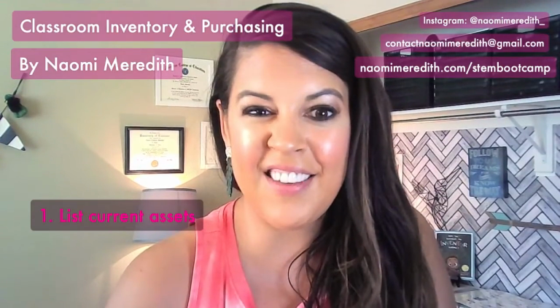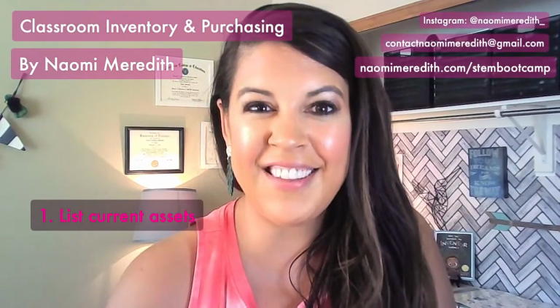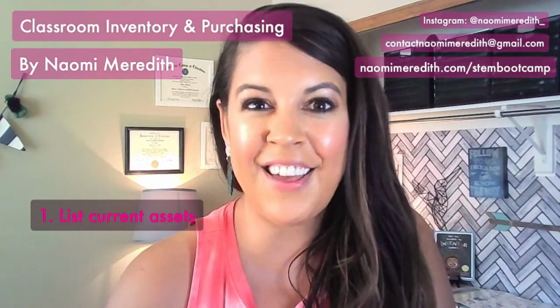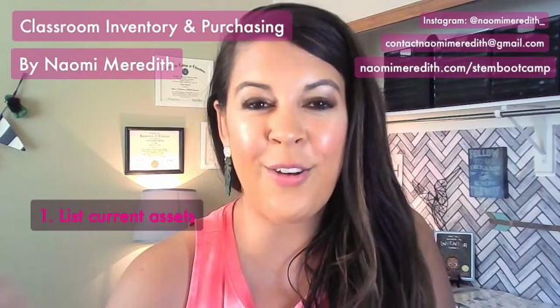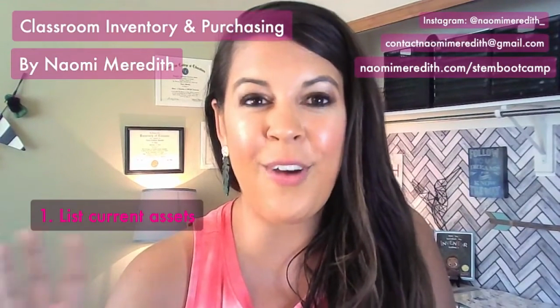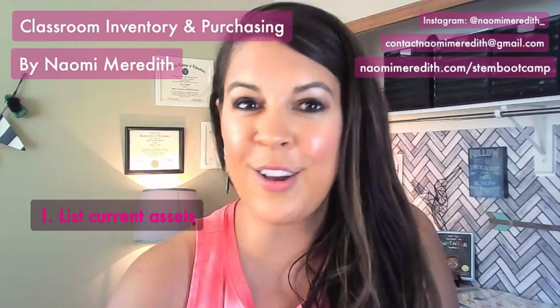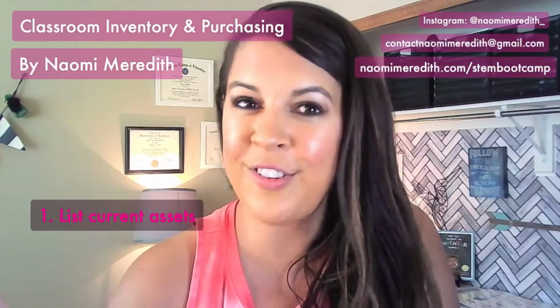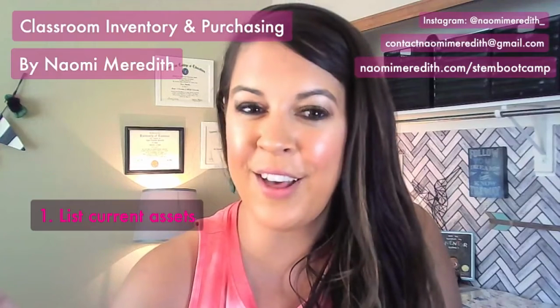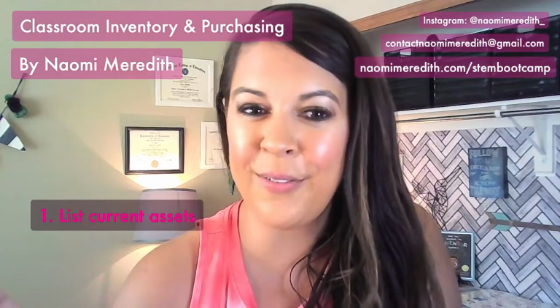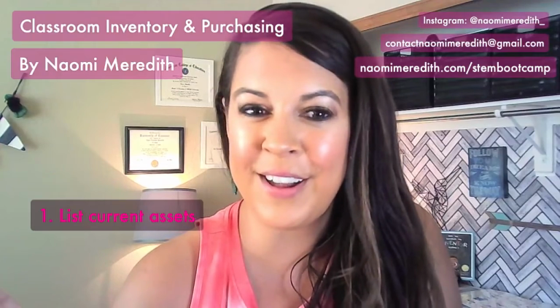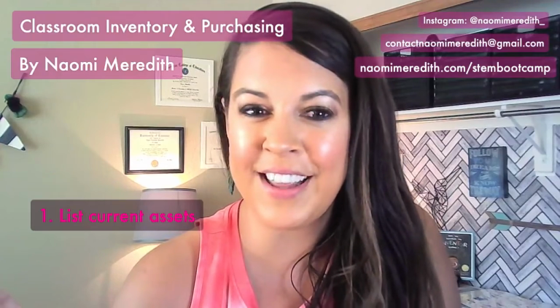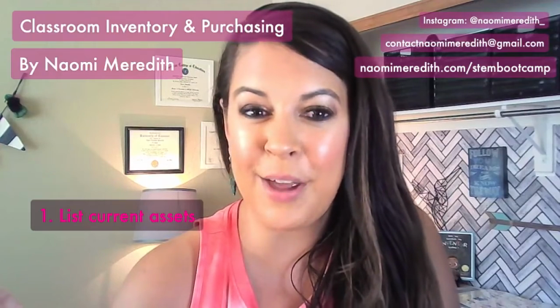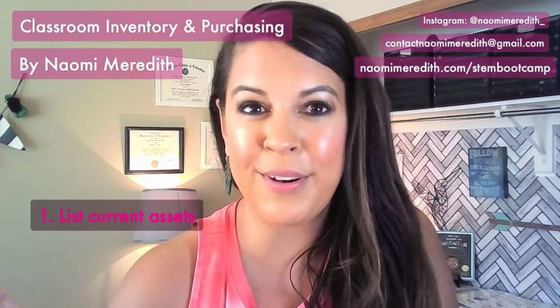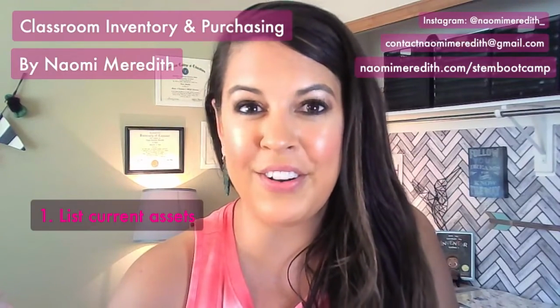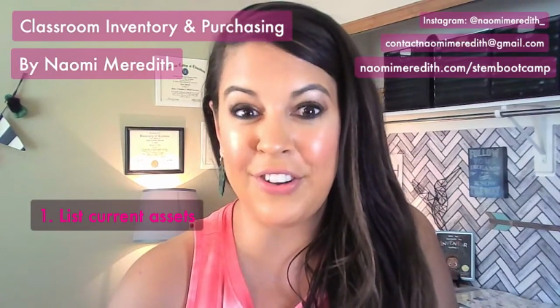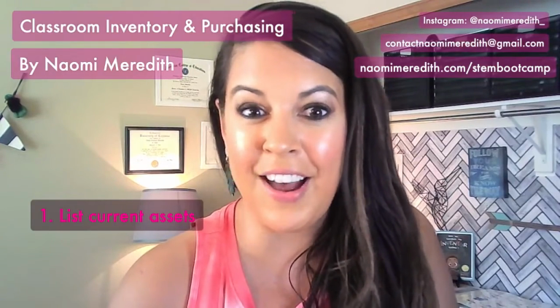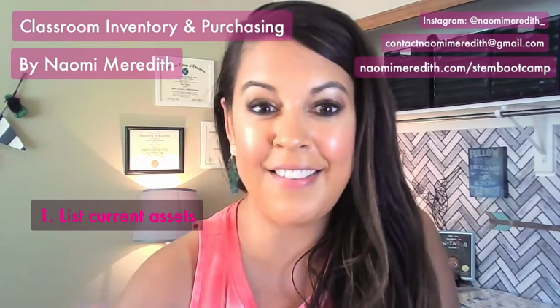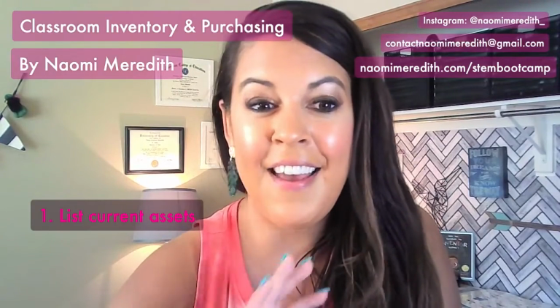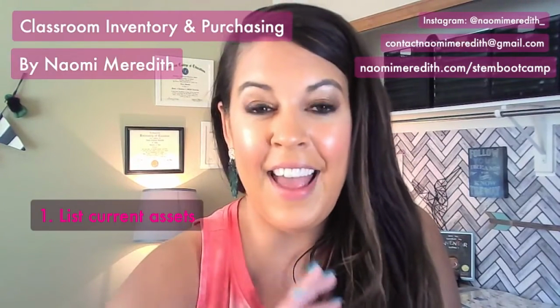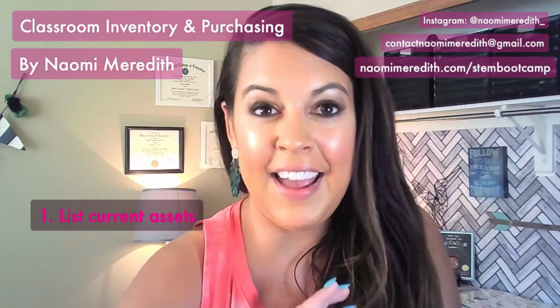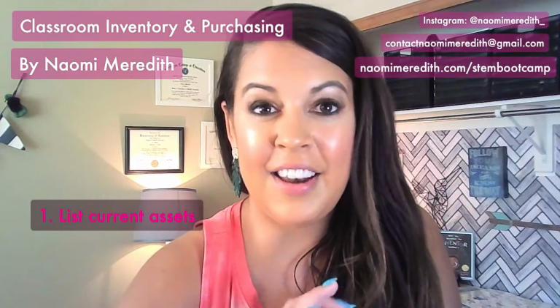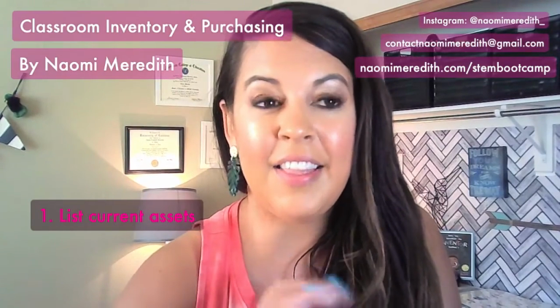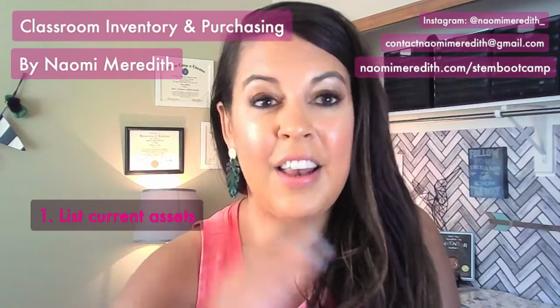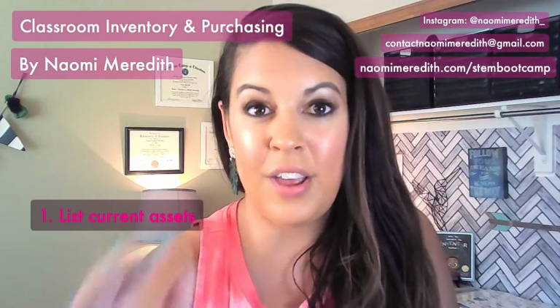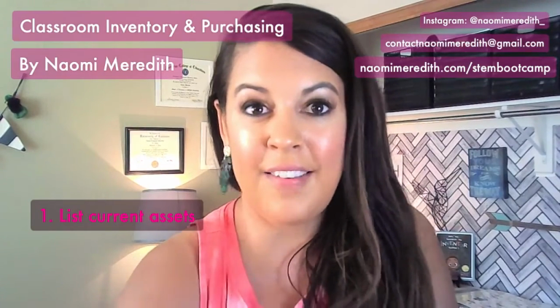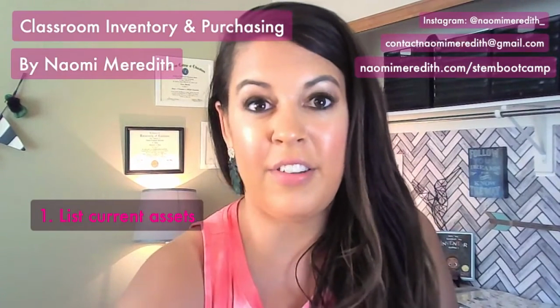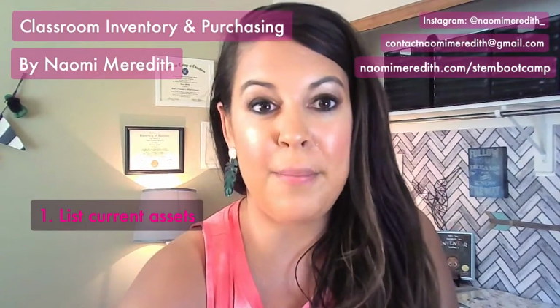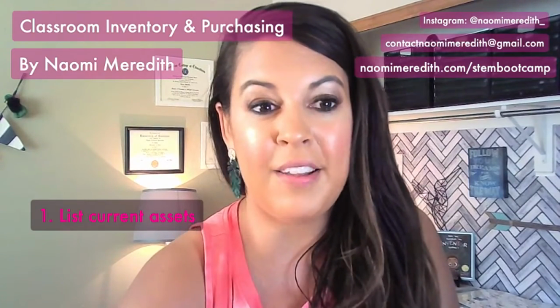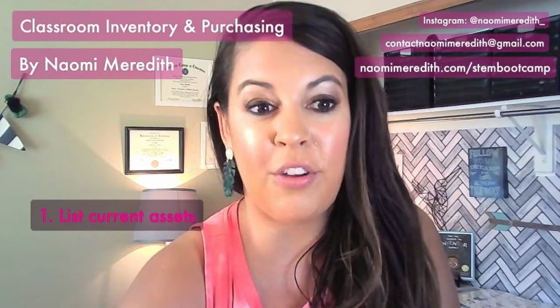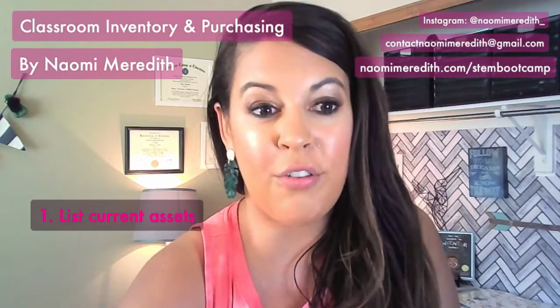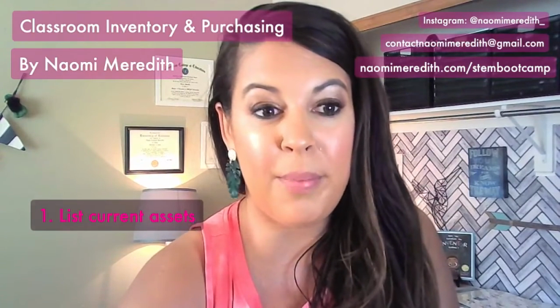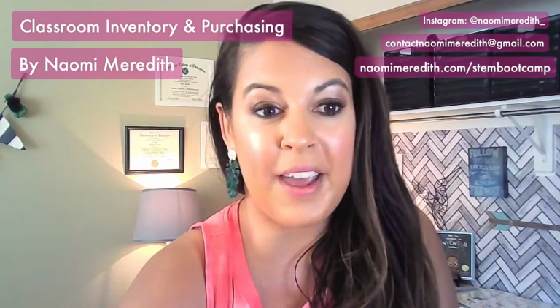Think of it like a garage sale — what are you going to keep, what are you going to toss? And then you can definitely build and grow from there.